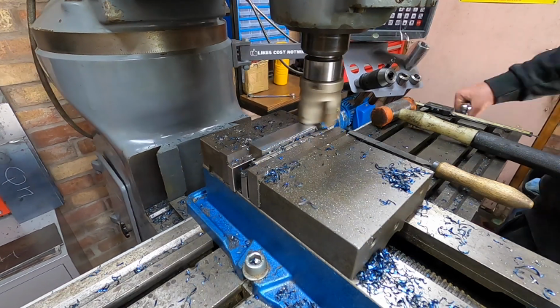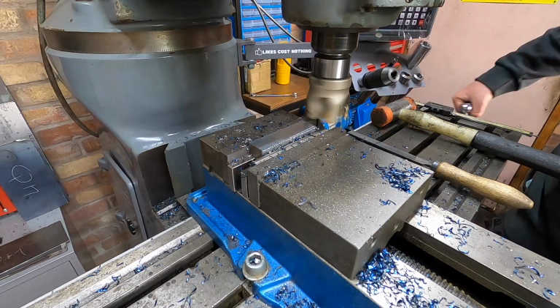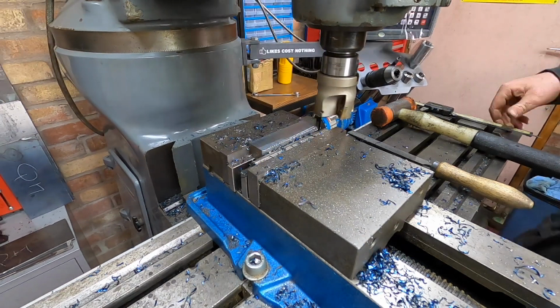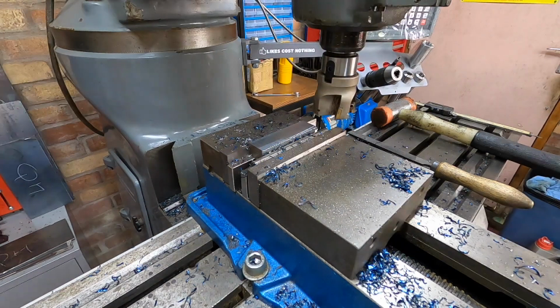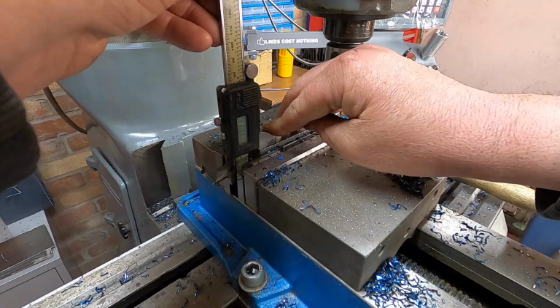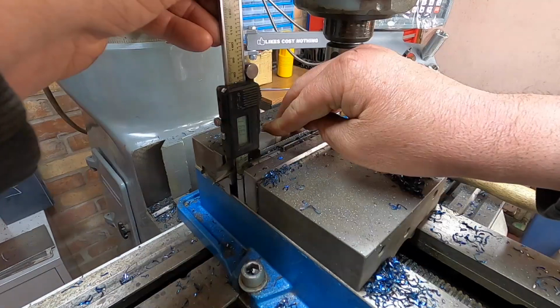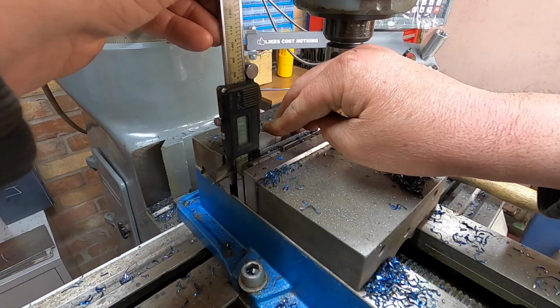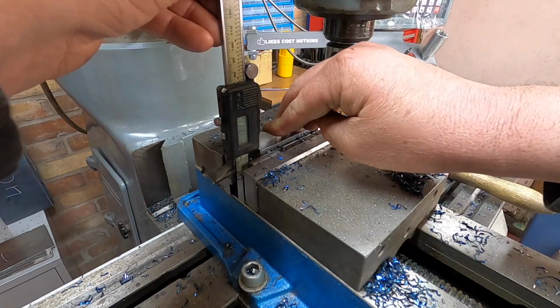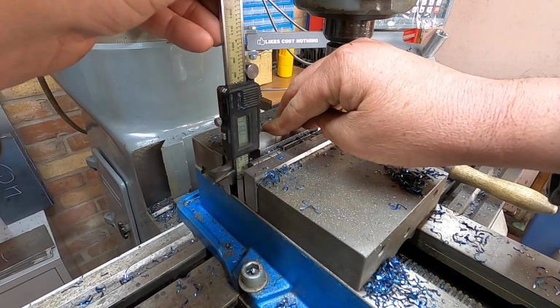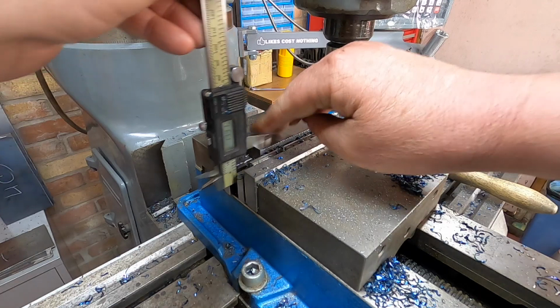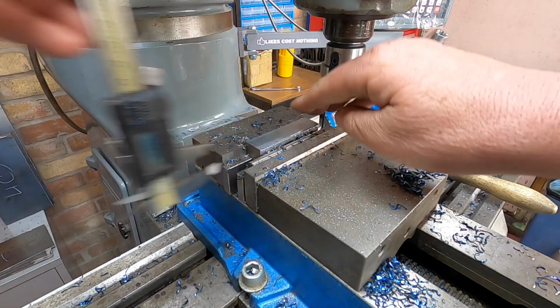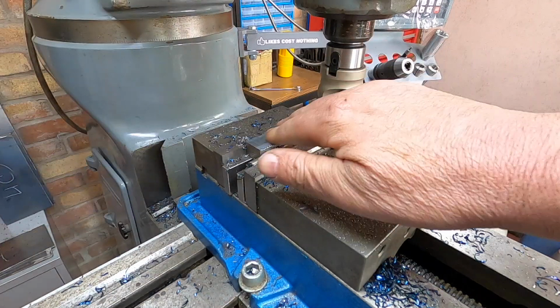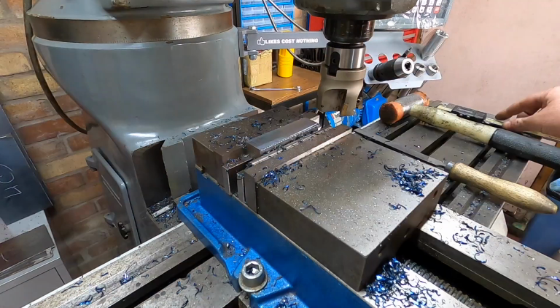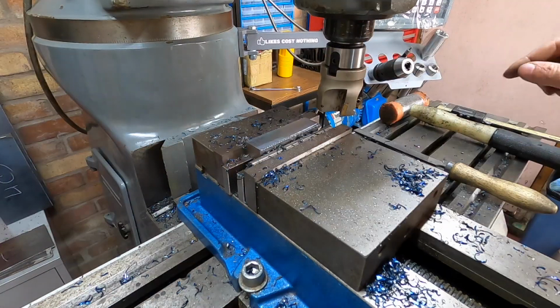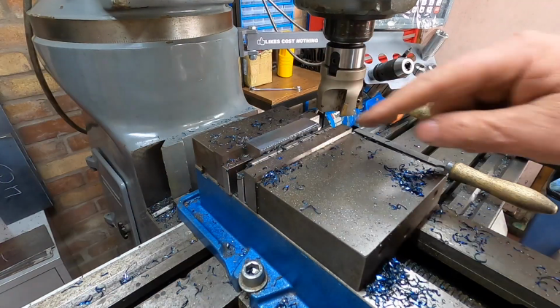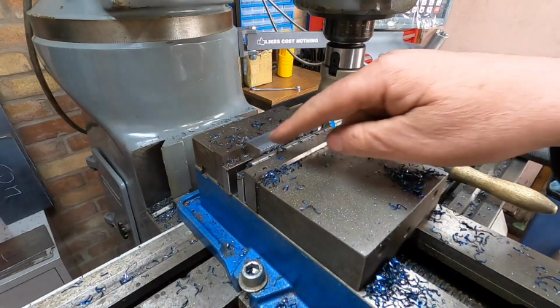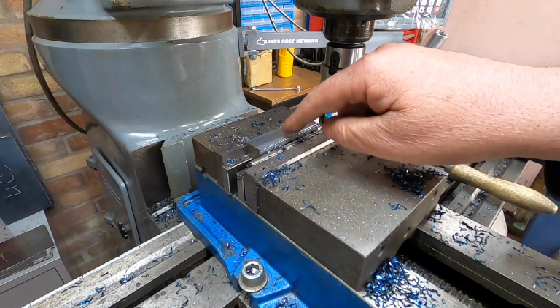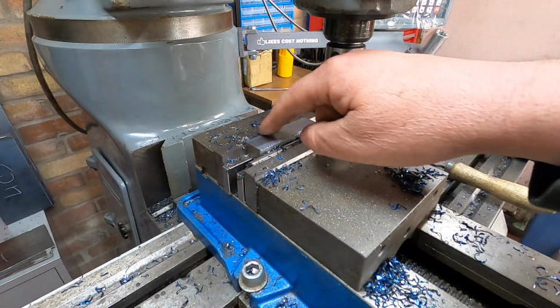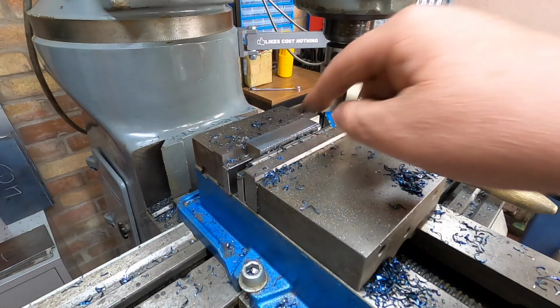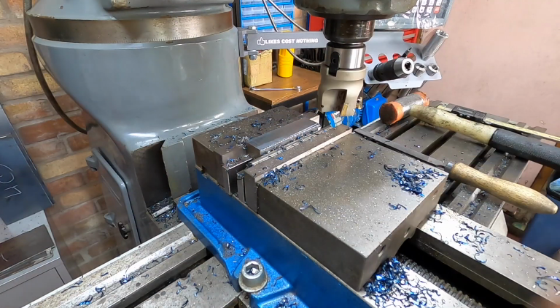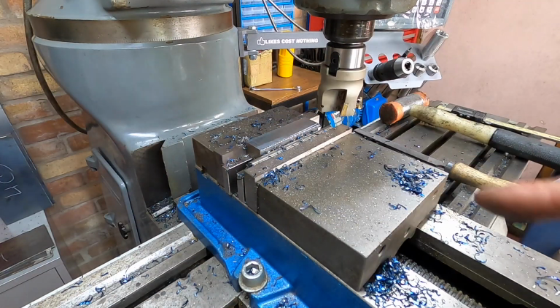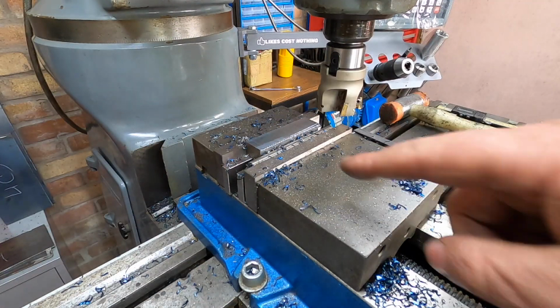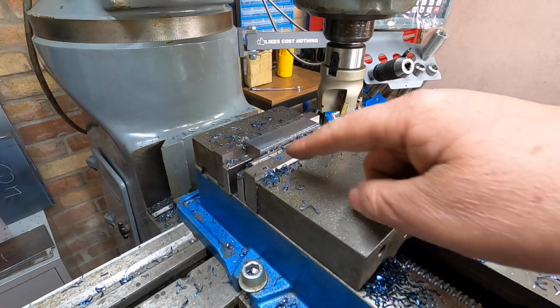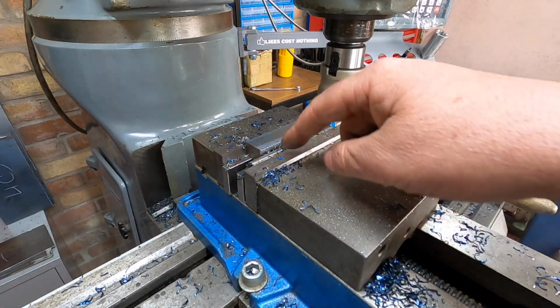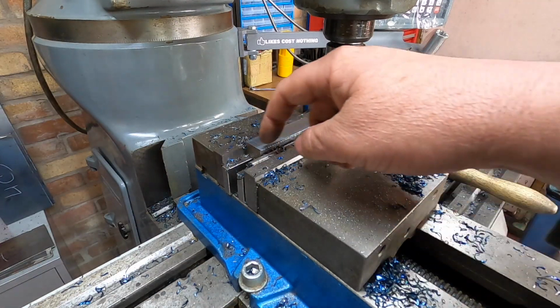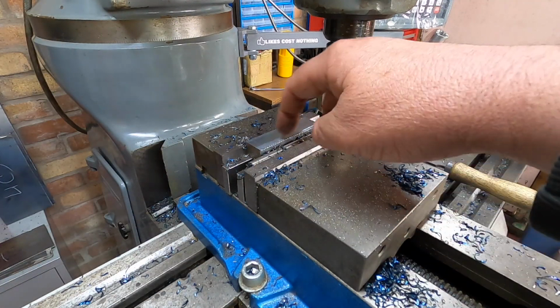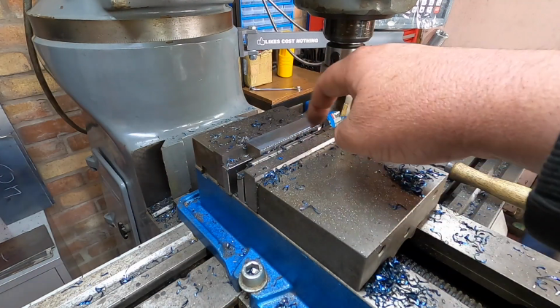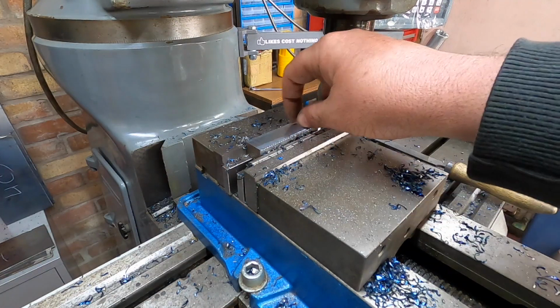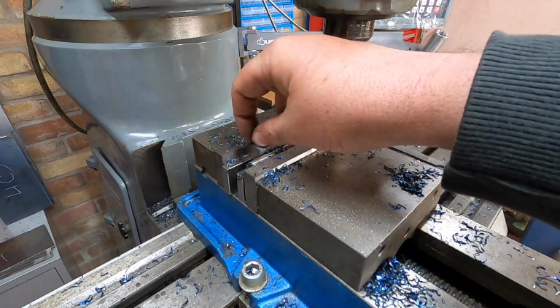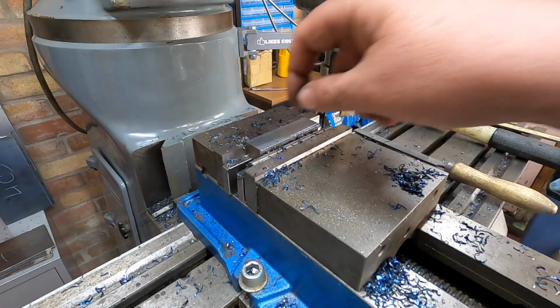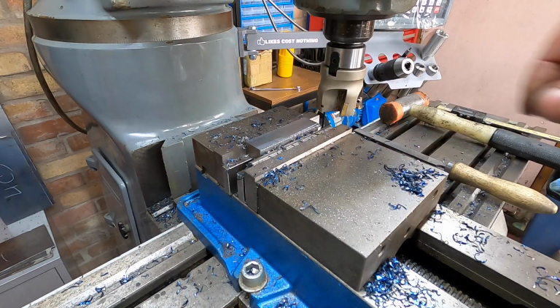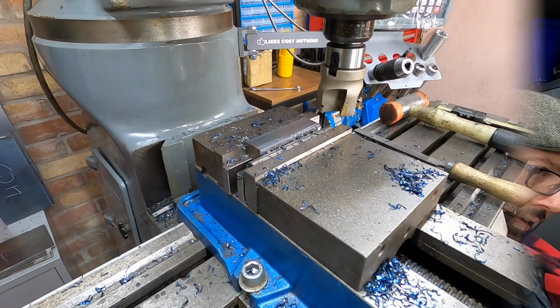13.91mm - so I'll just clean the edges up and then we'll set up for taking the bits off the outside.